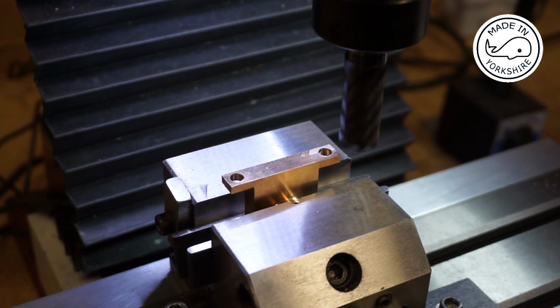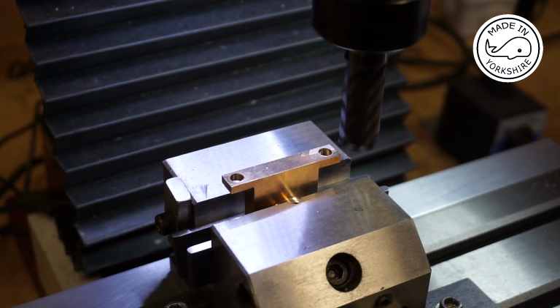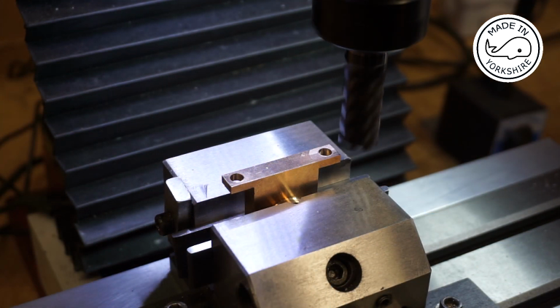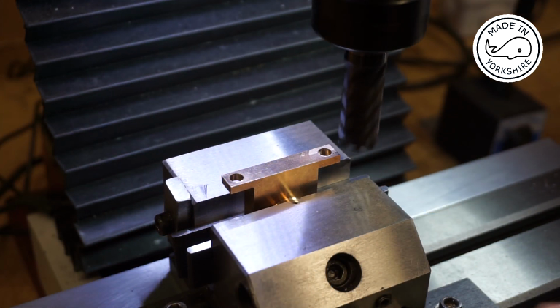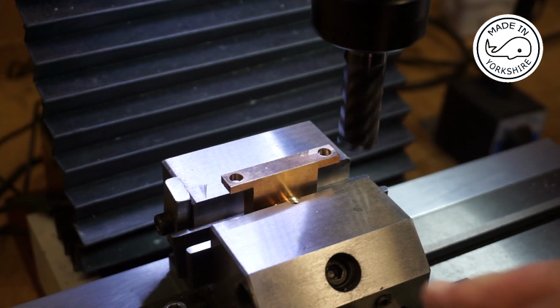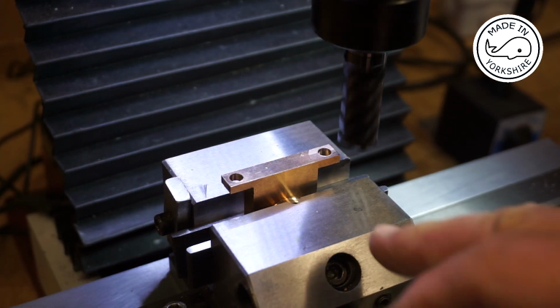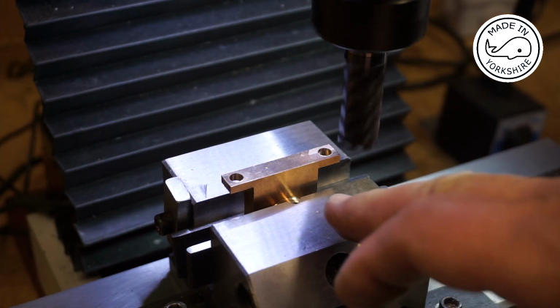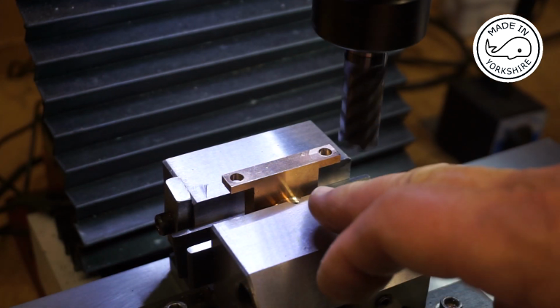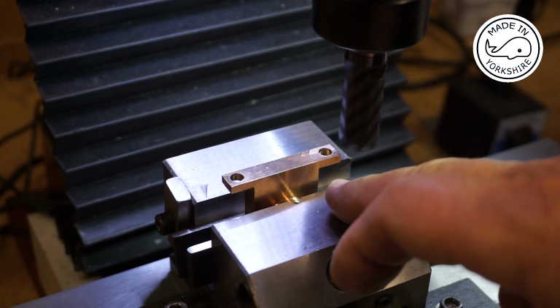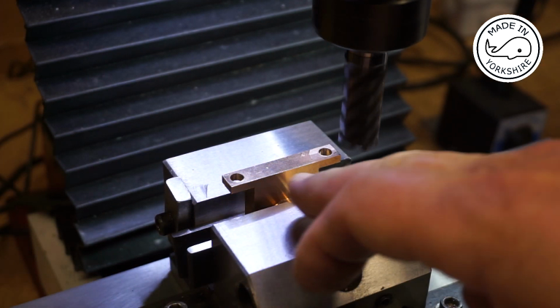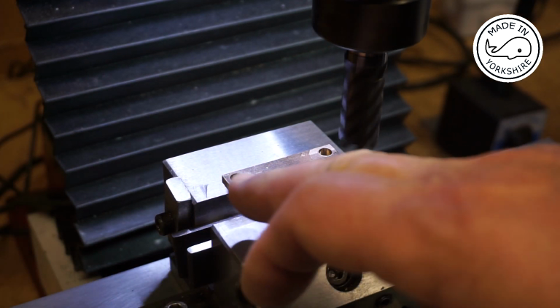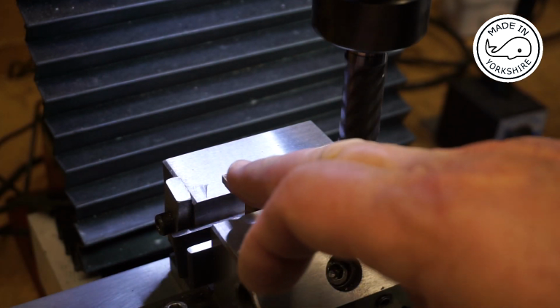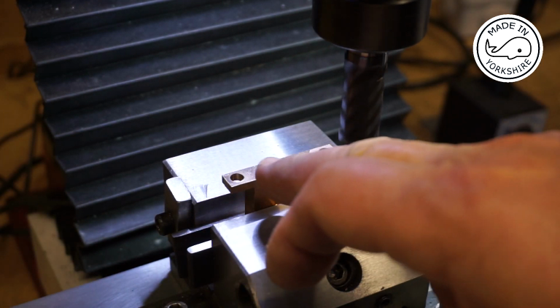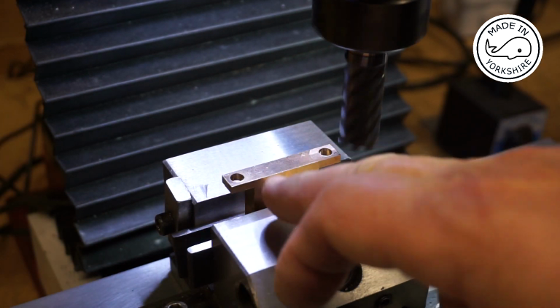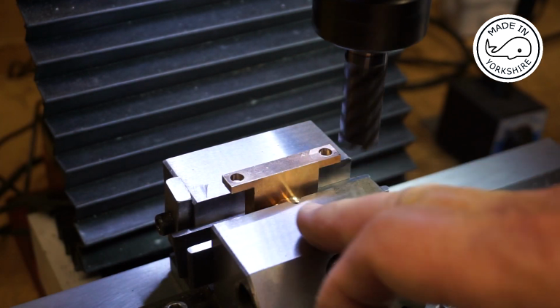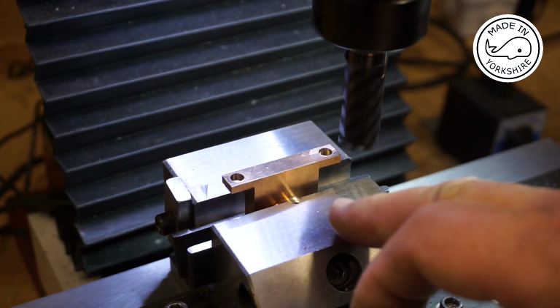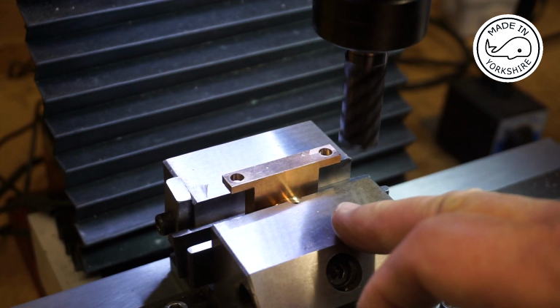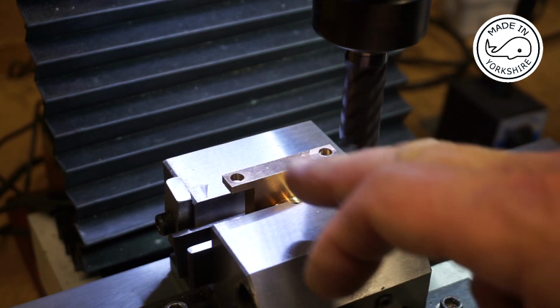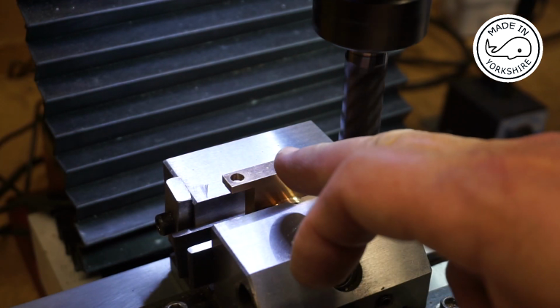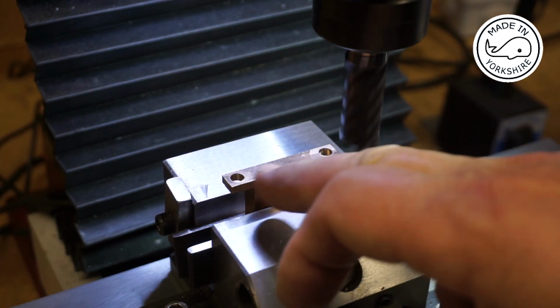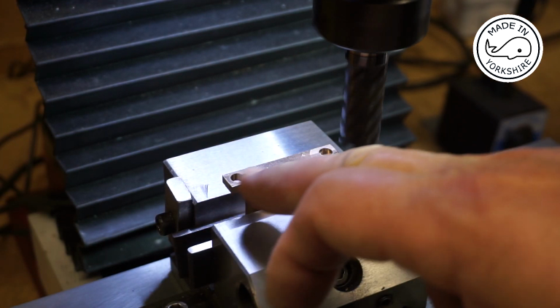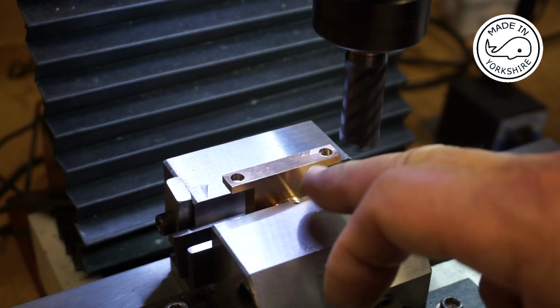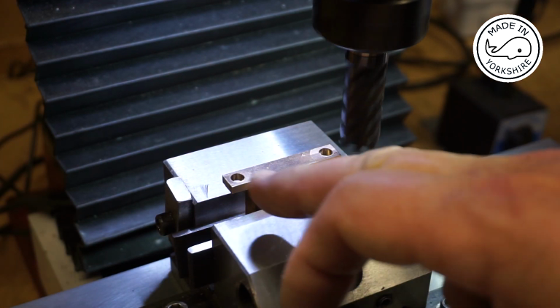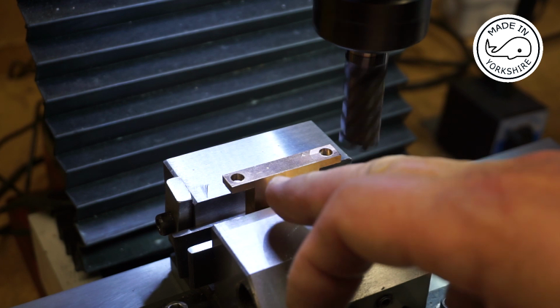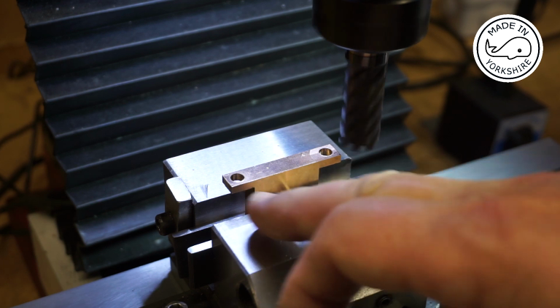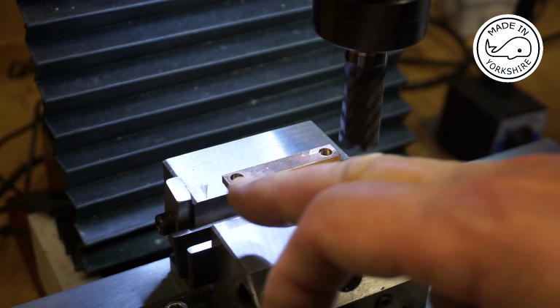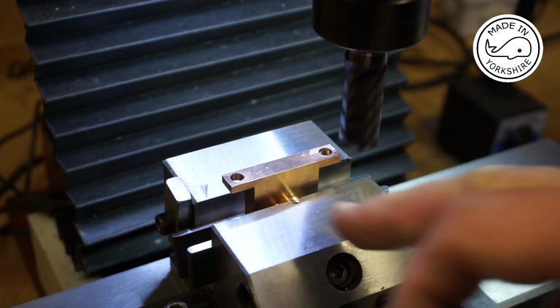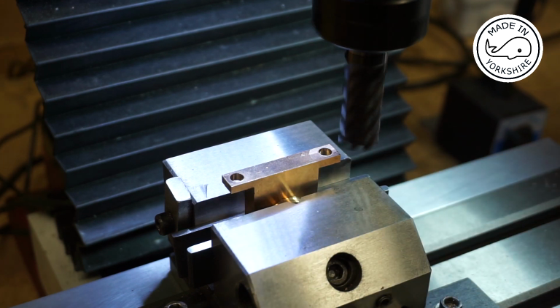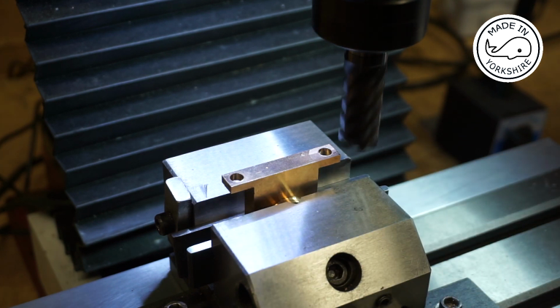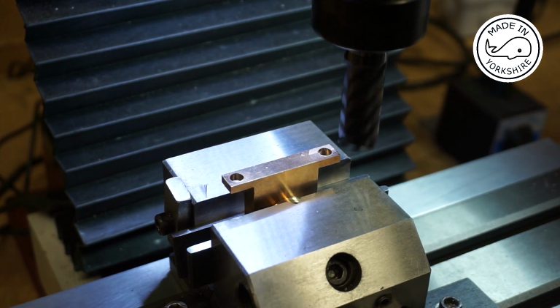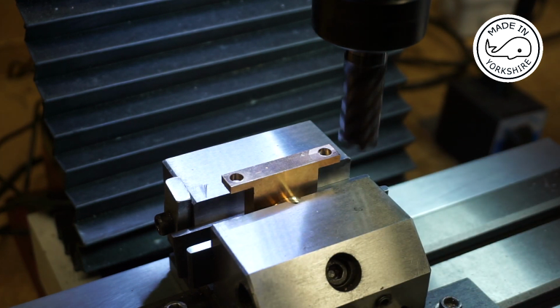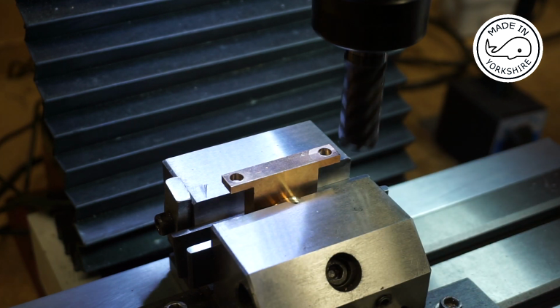I'm just going to take a few thou off the base just to make sure it's nice and perpendicular with the sides.